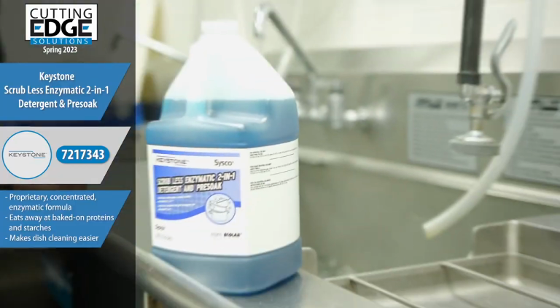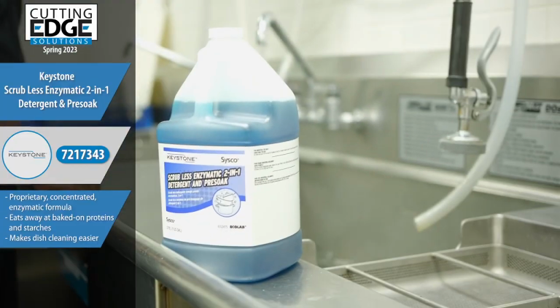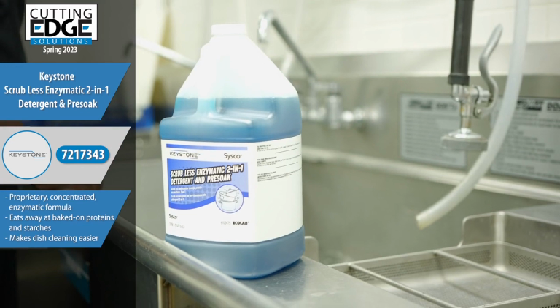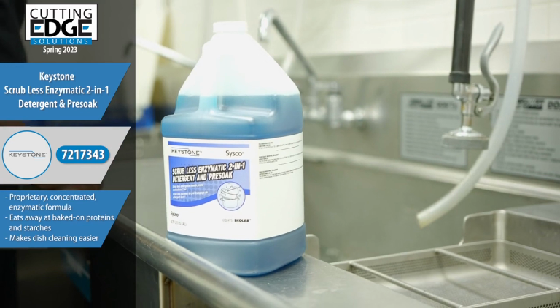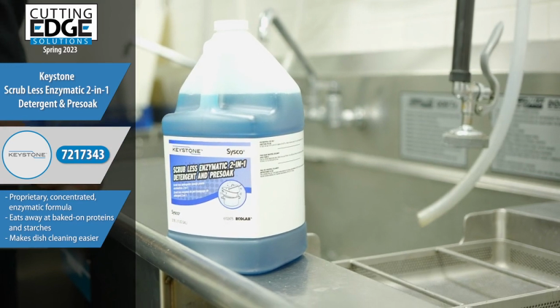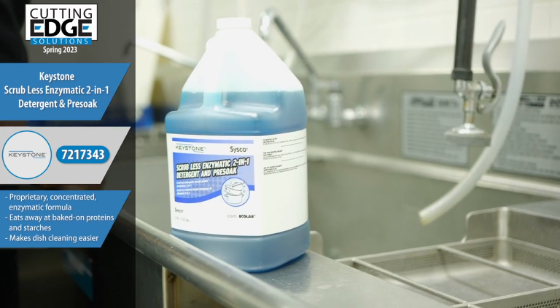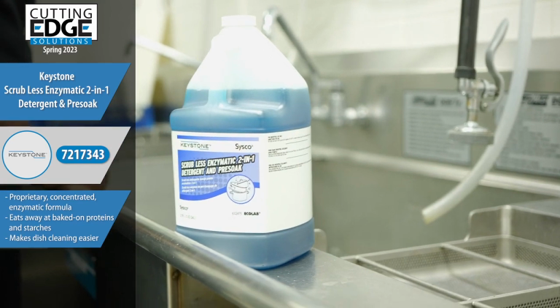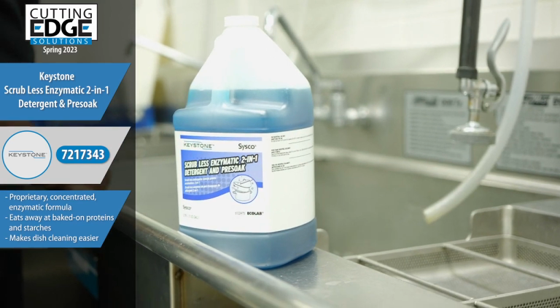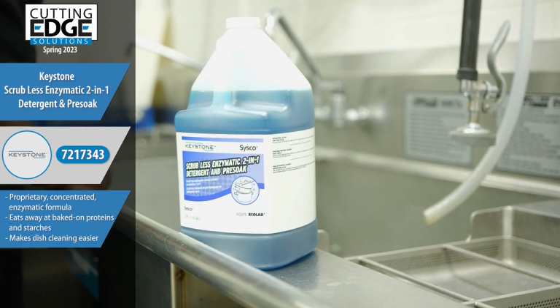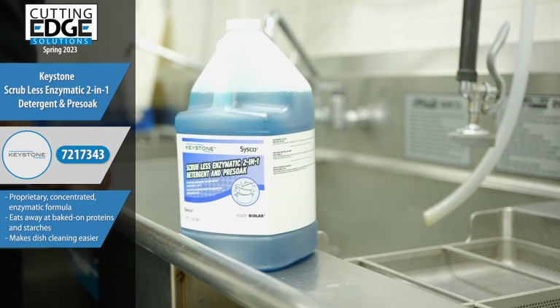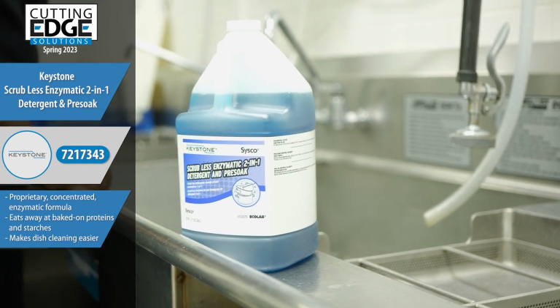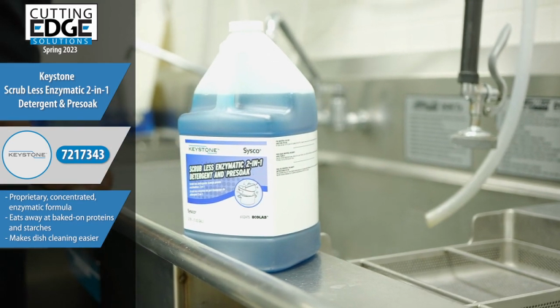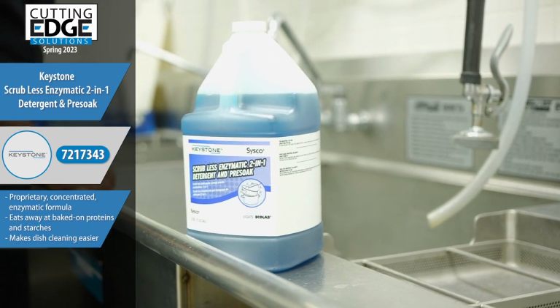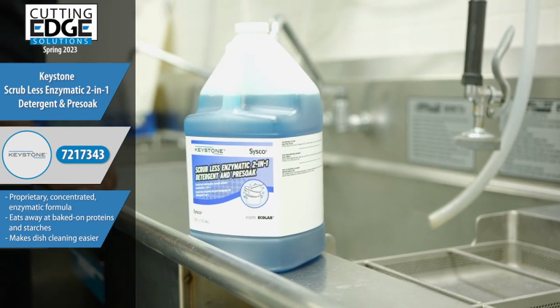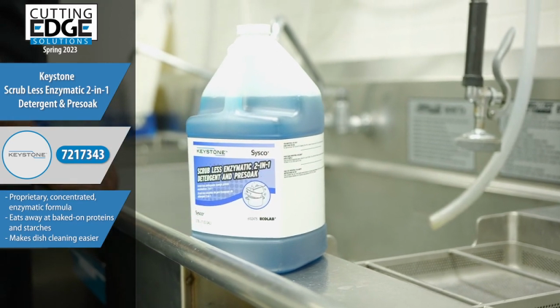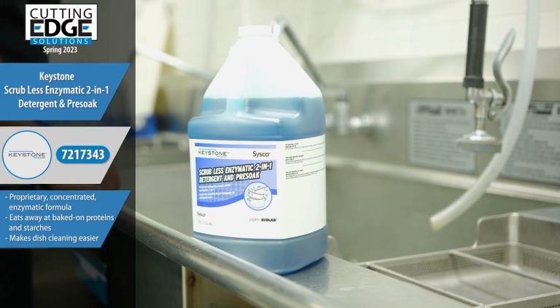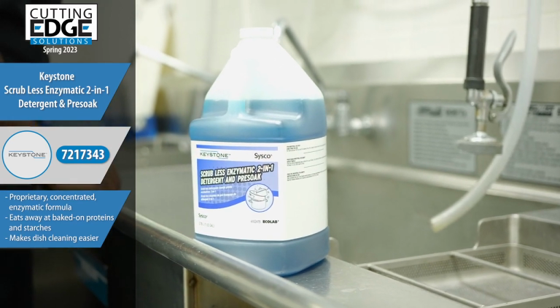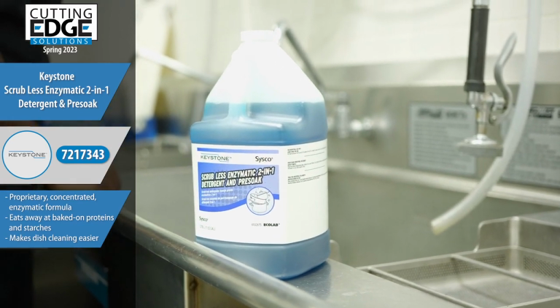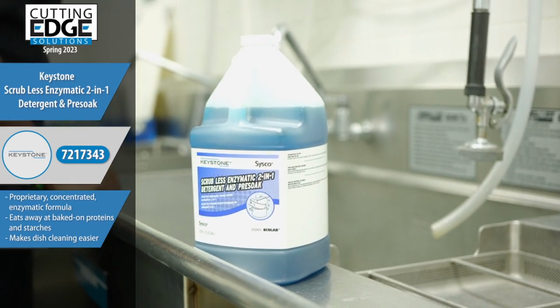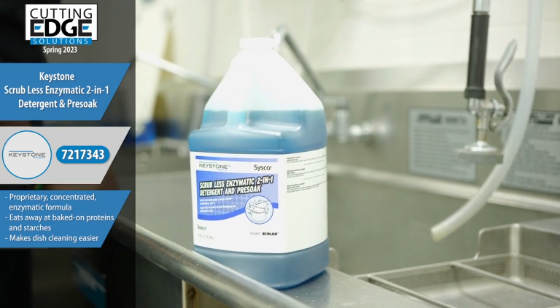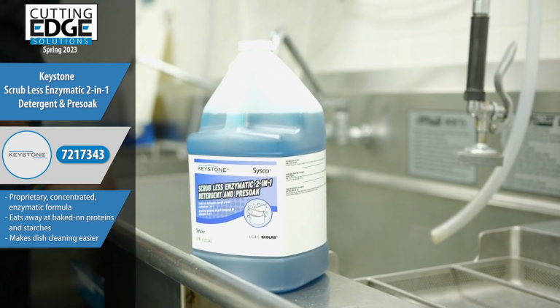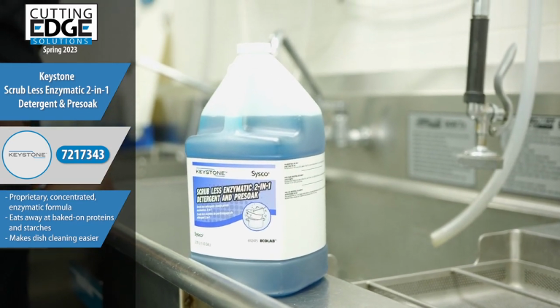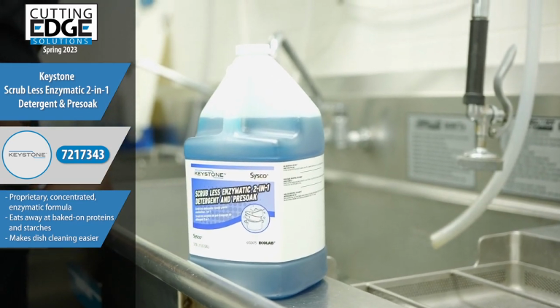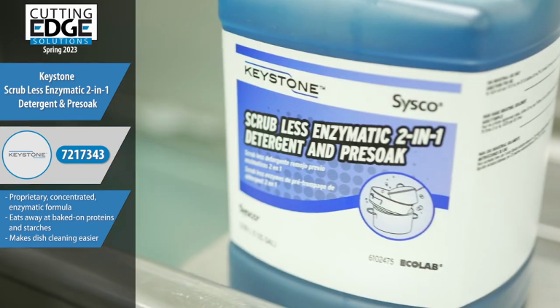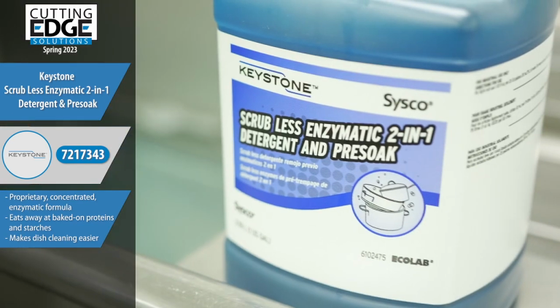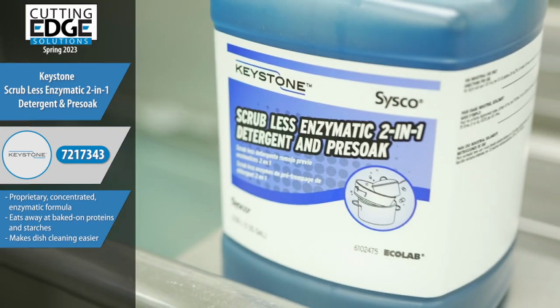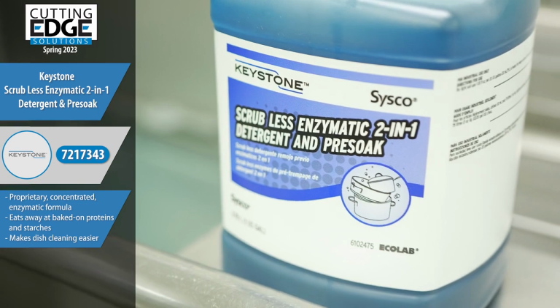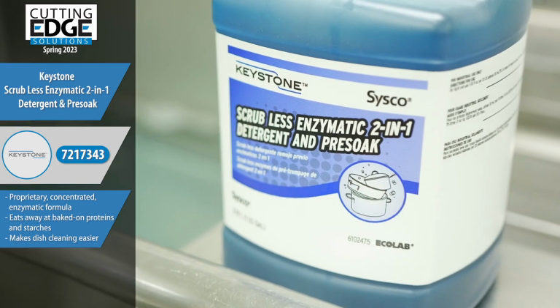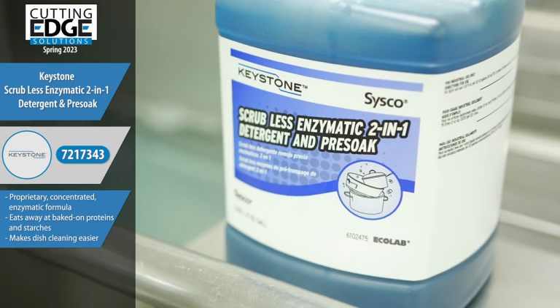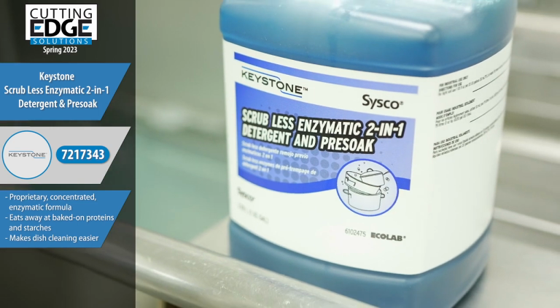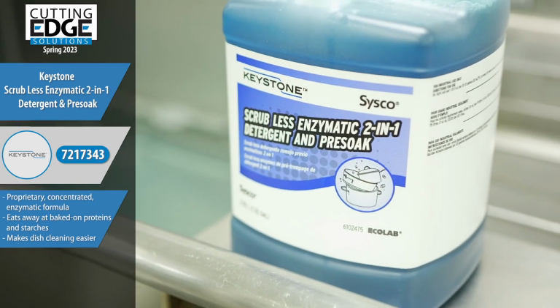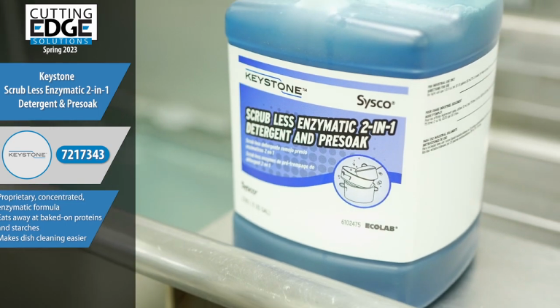Keystone Scrubless Enzymatic 2-in-1 Detergent and Pre-soak. This thing is greased lightning.